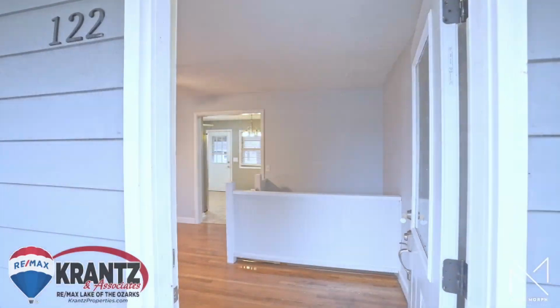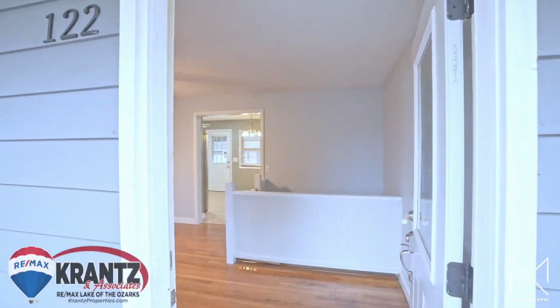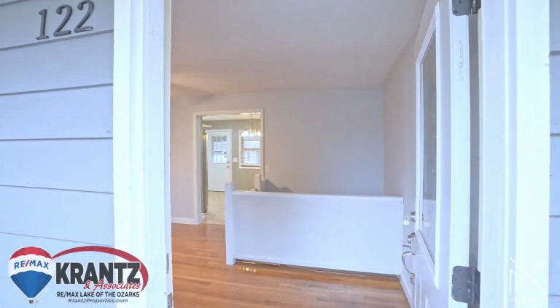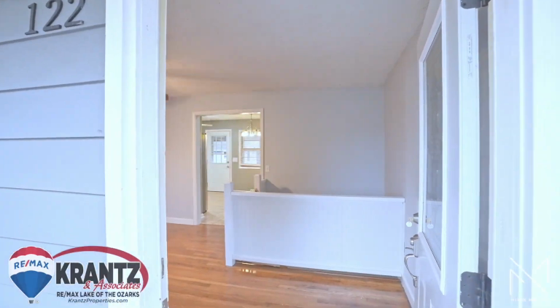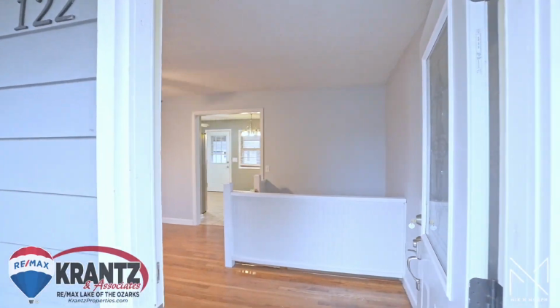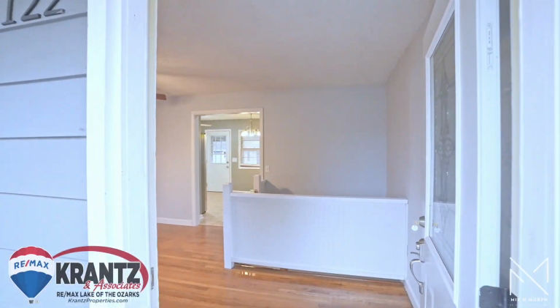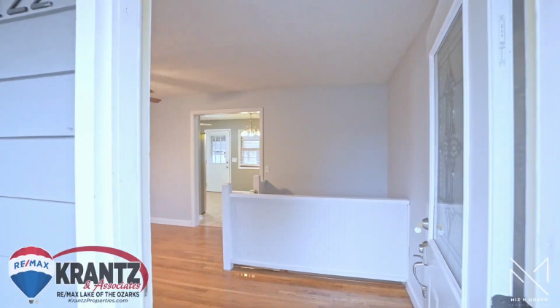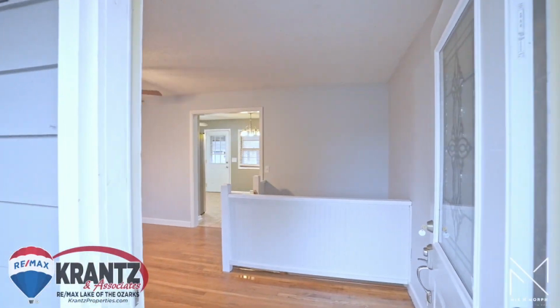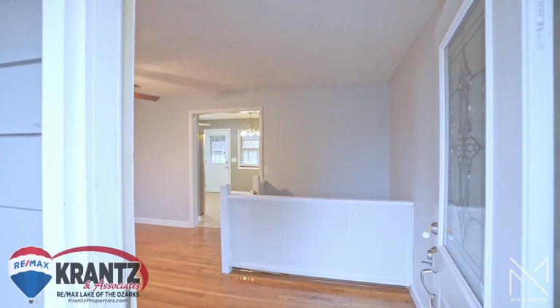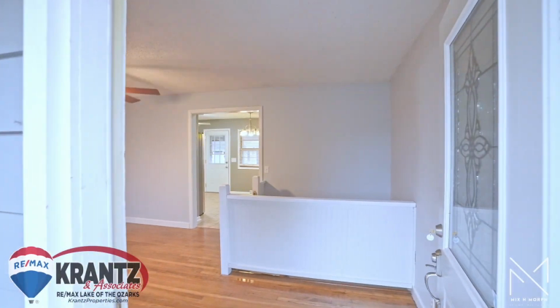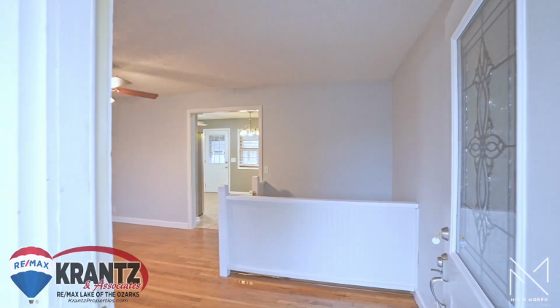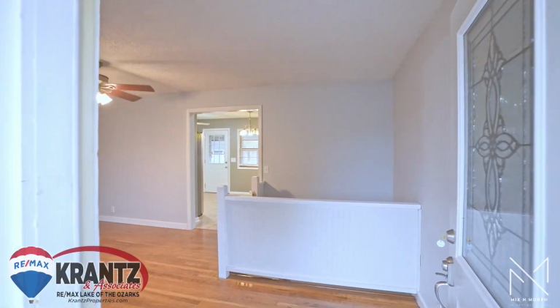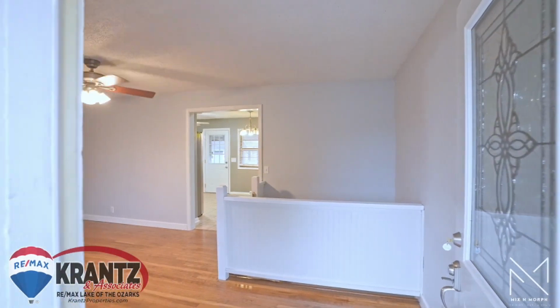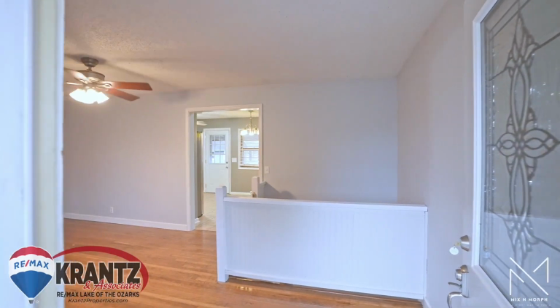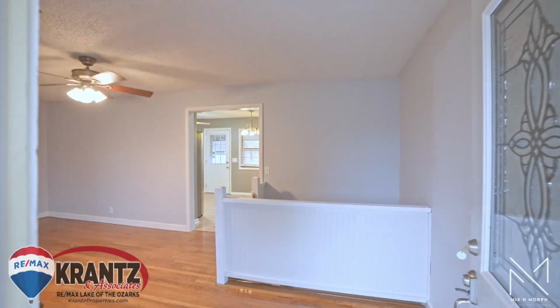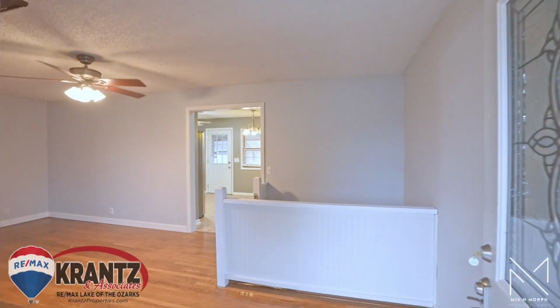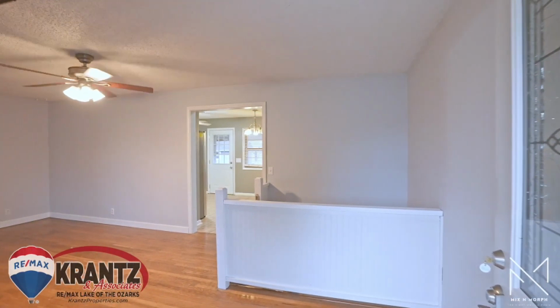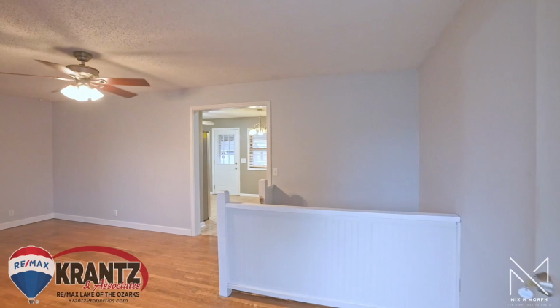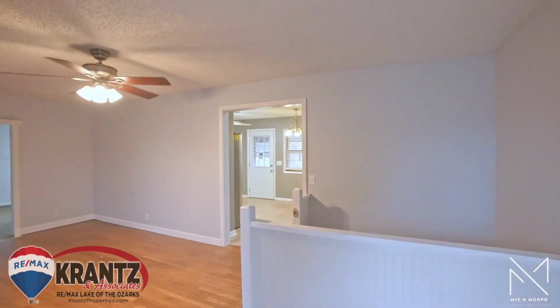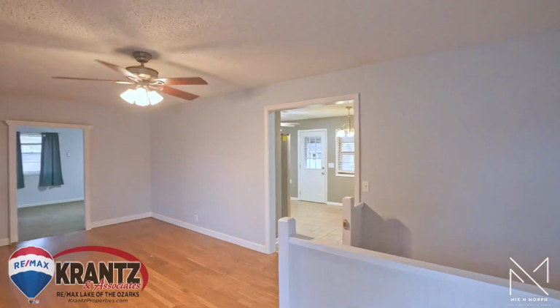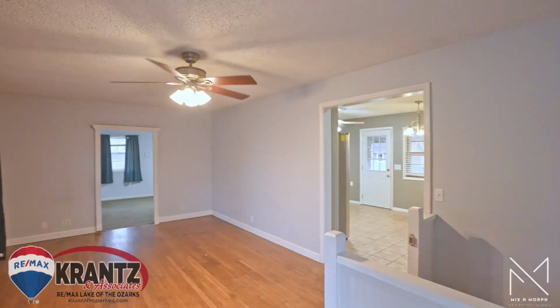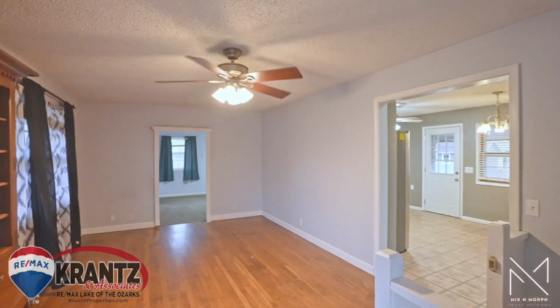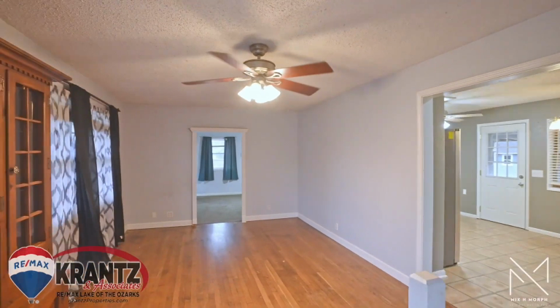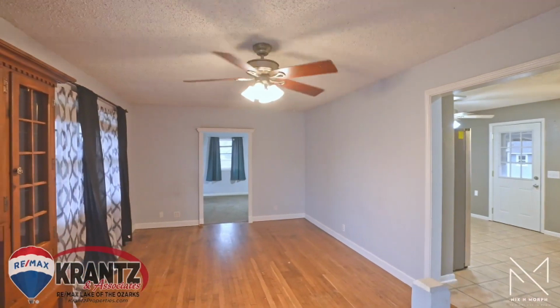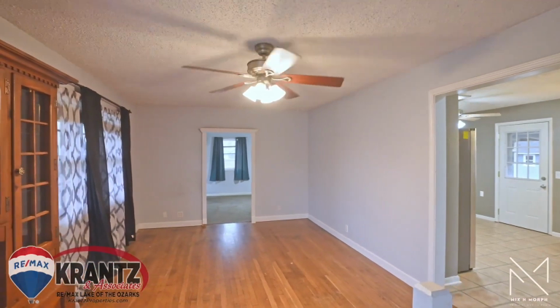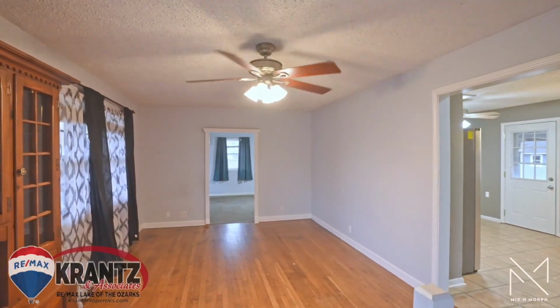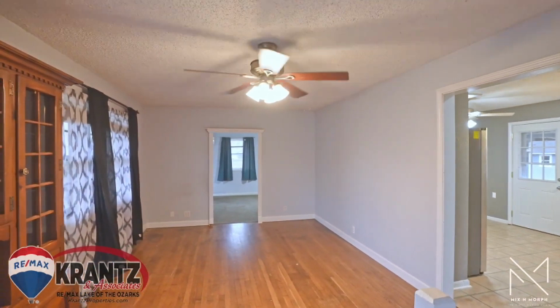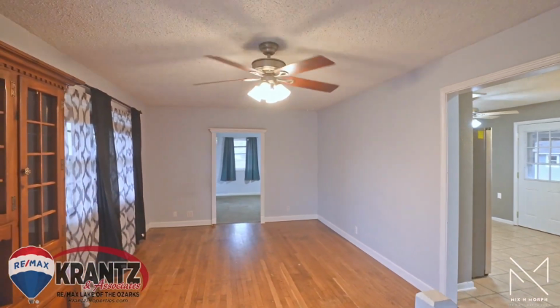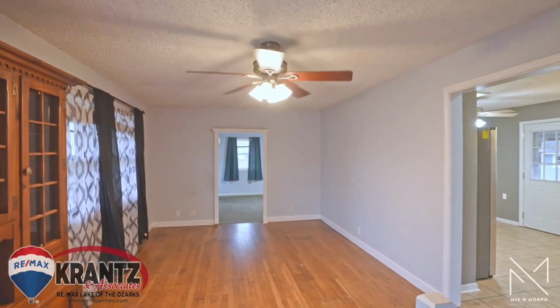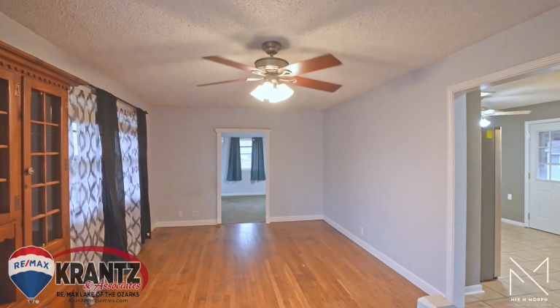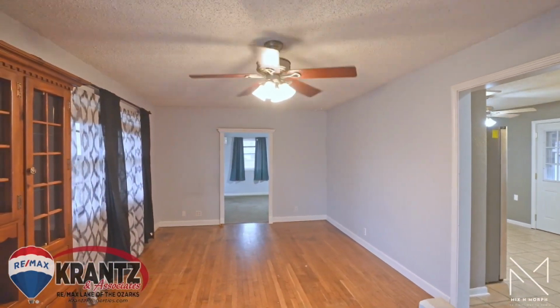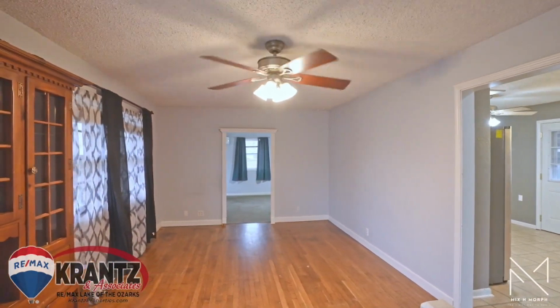When you step inside, you enjoy the beautiful hardwood original floors and the charm that this home has to offer.